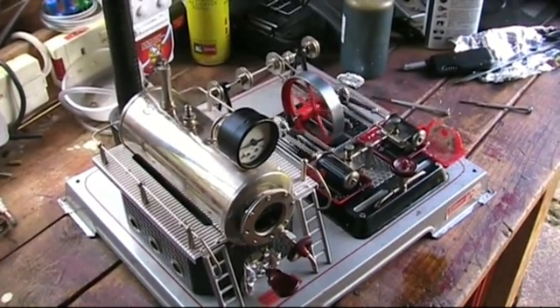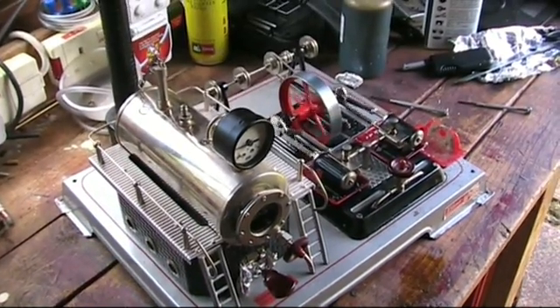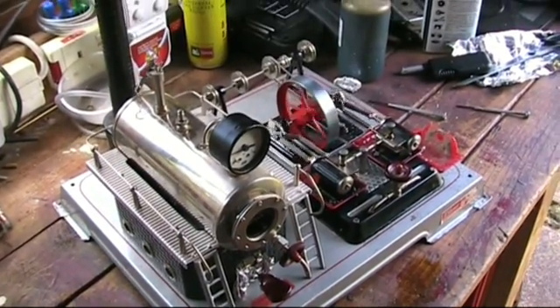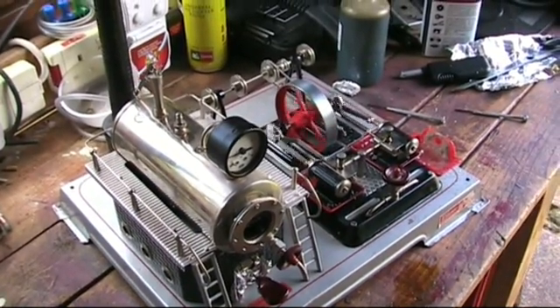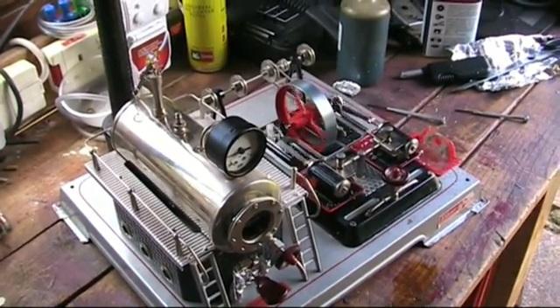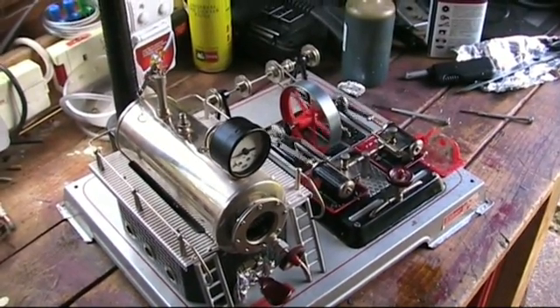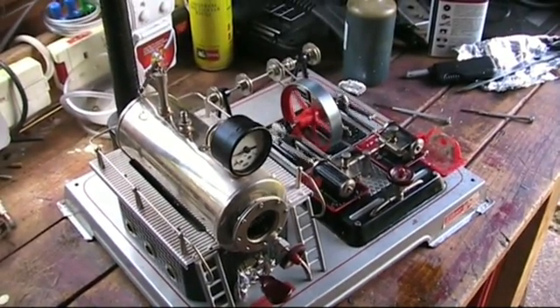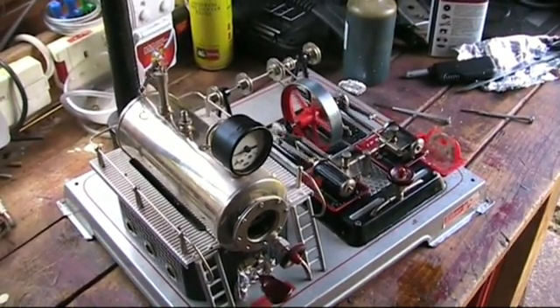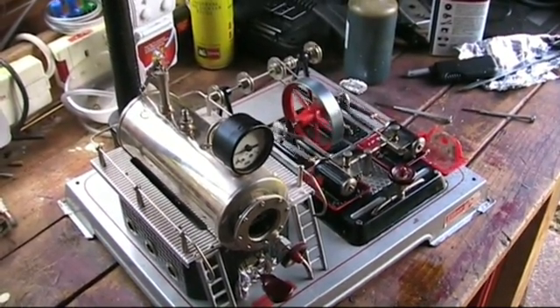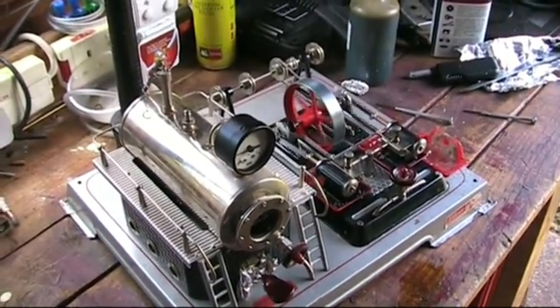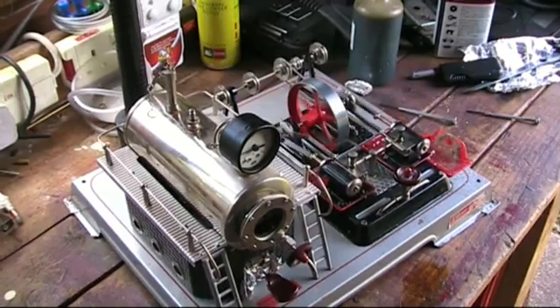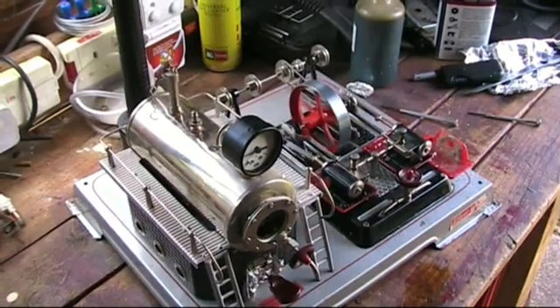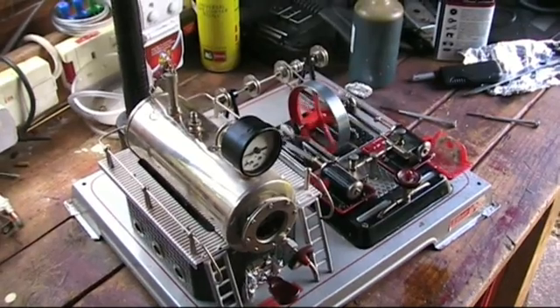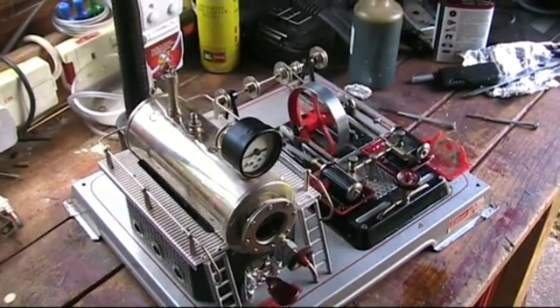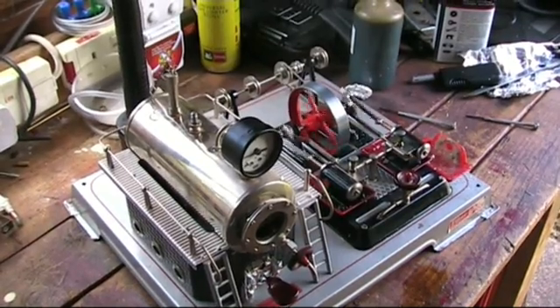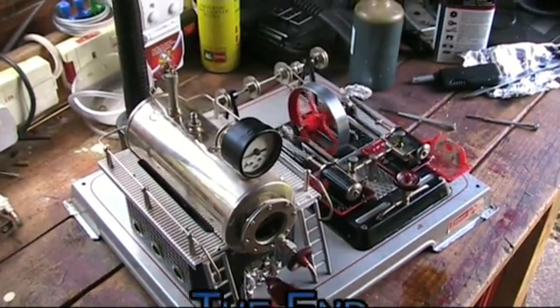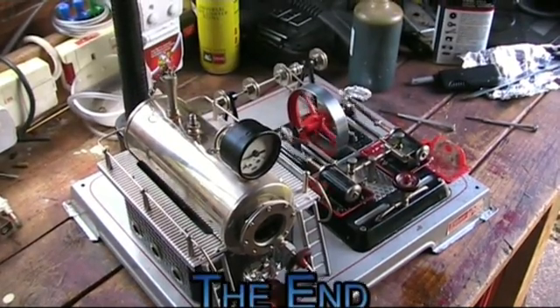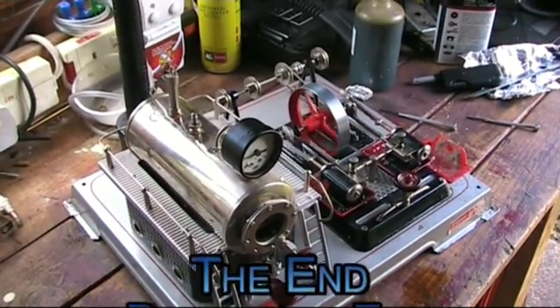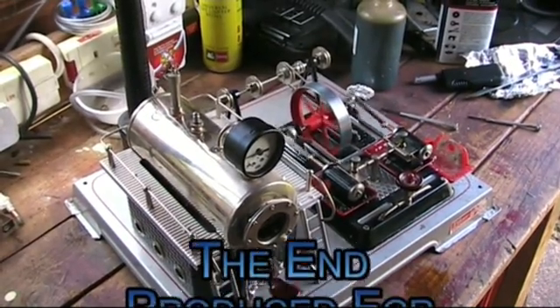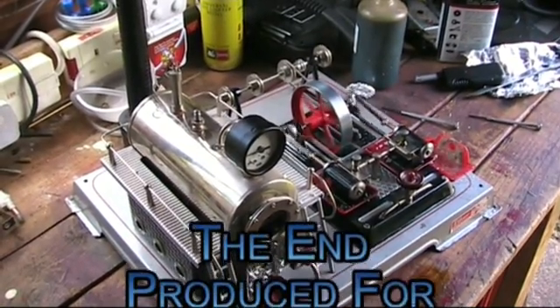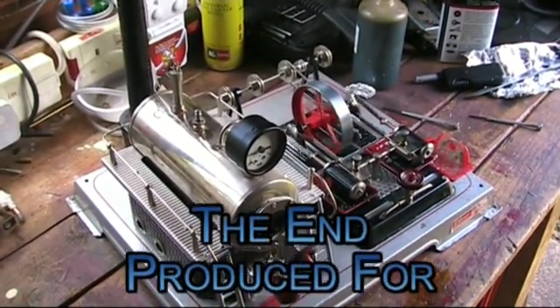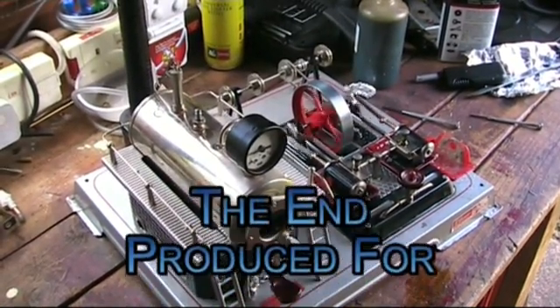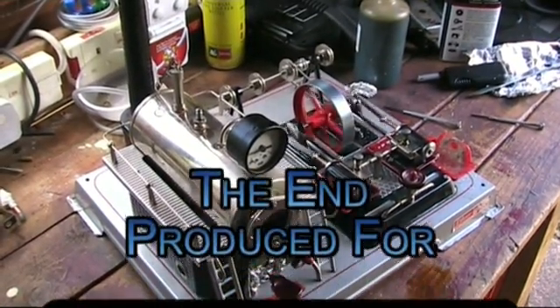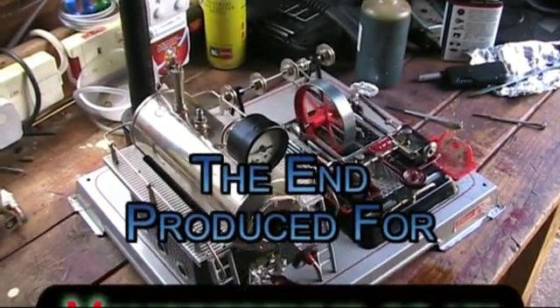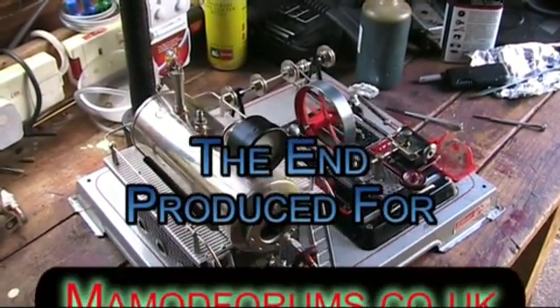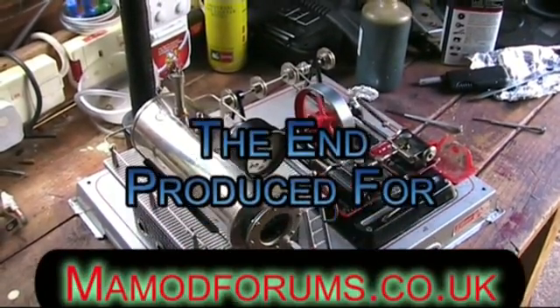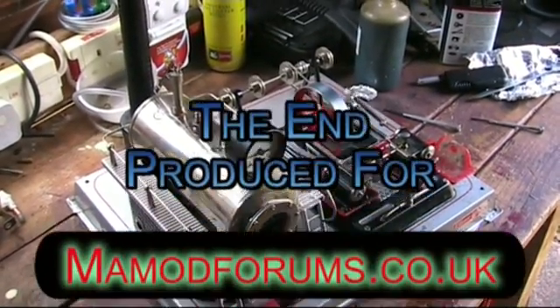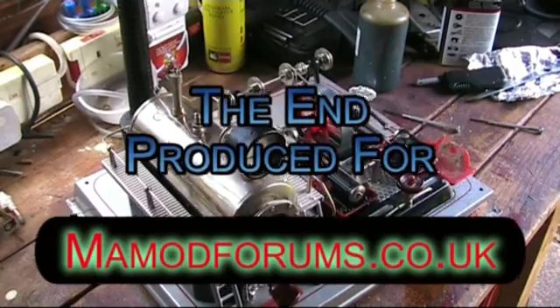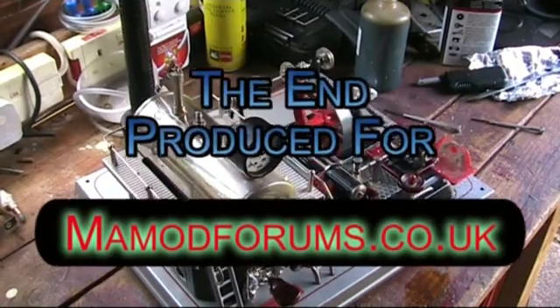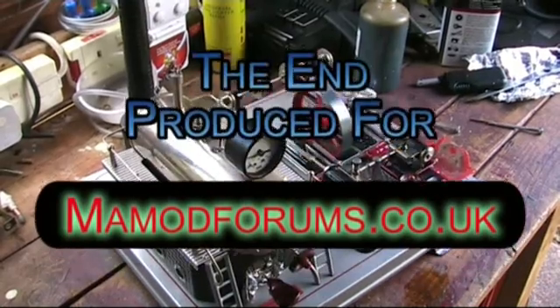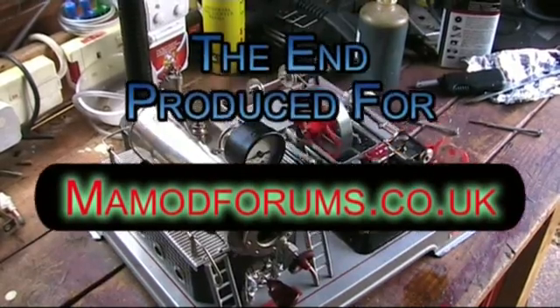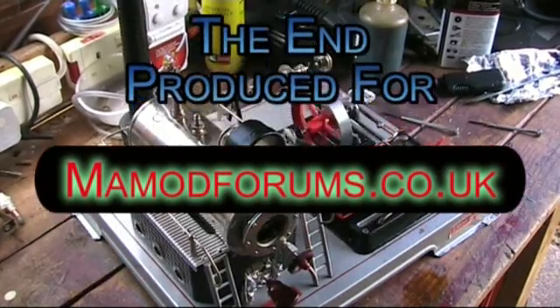And a last look at the D22 running on Sterno, see you all on the tables, bye.